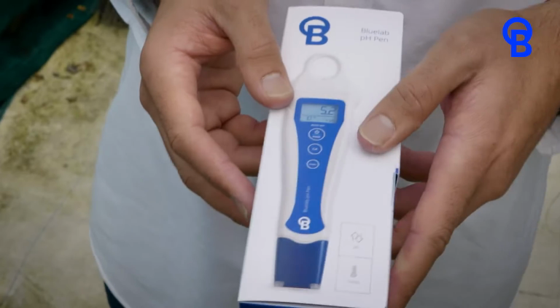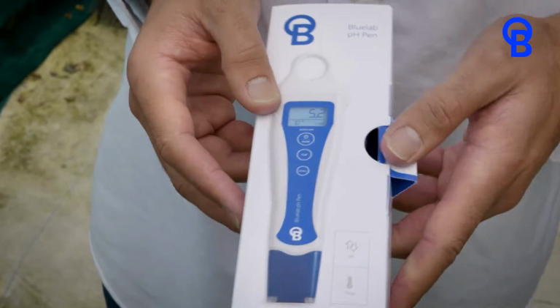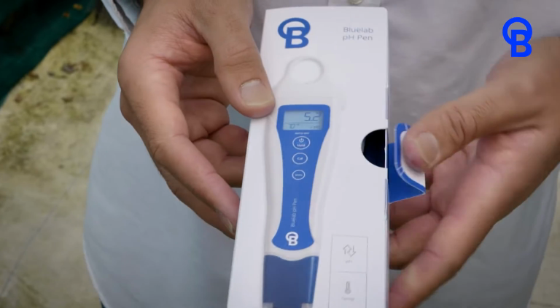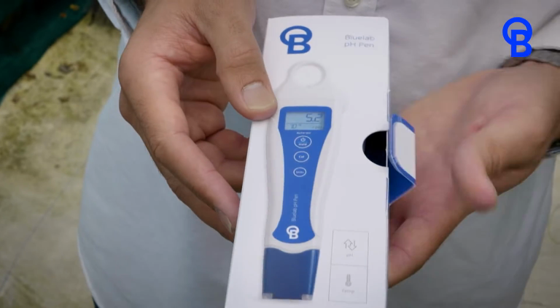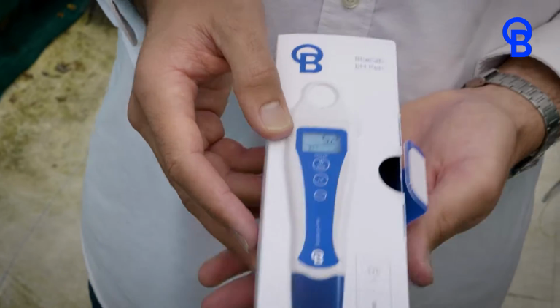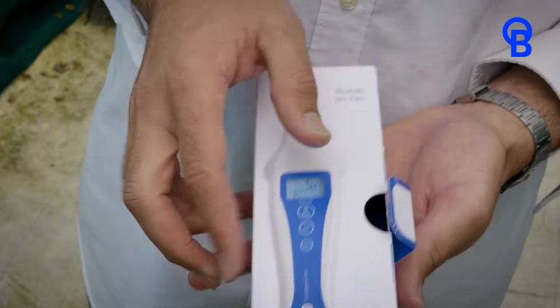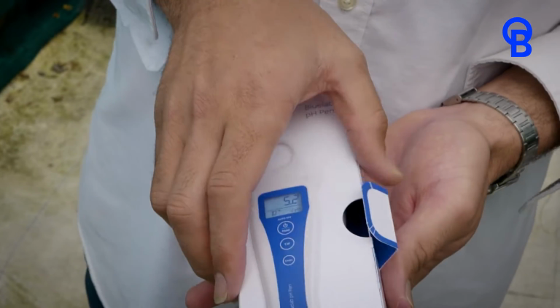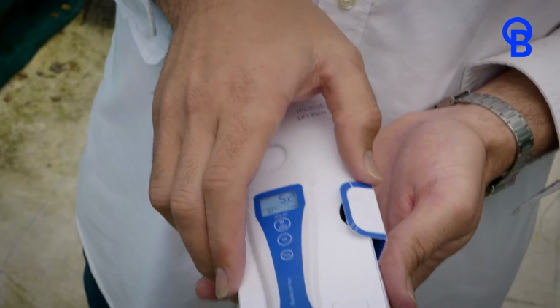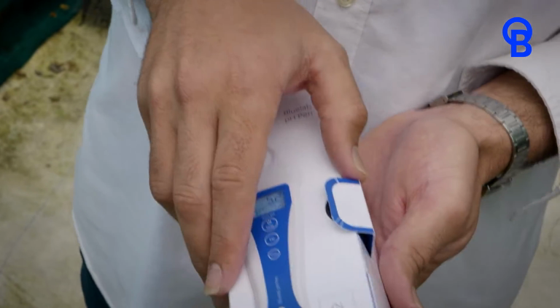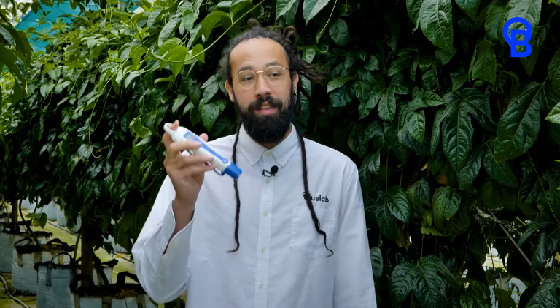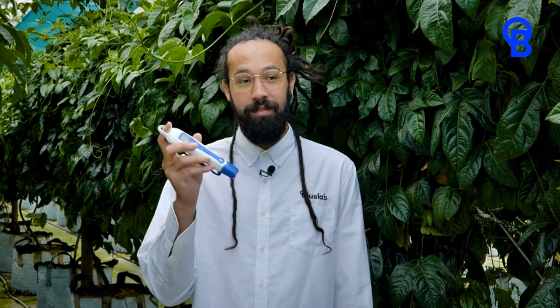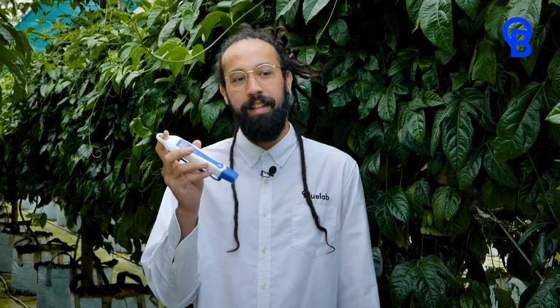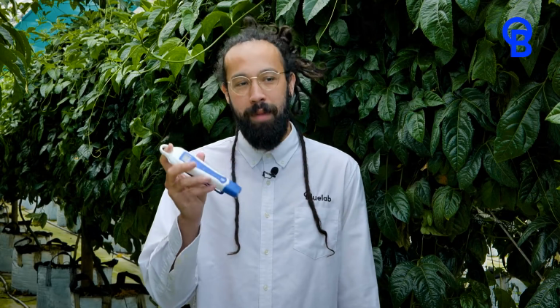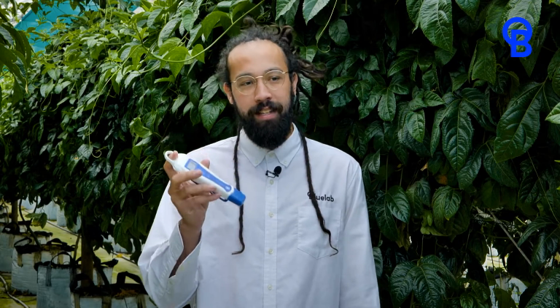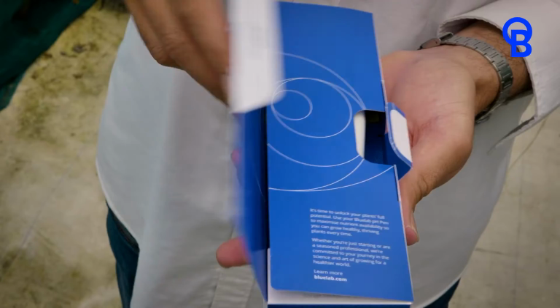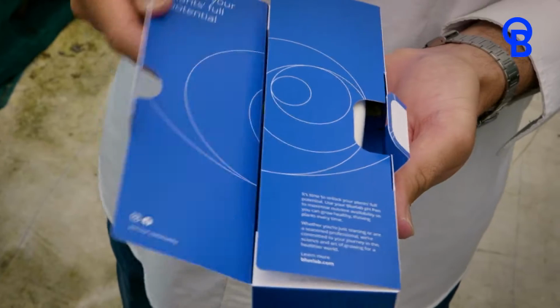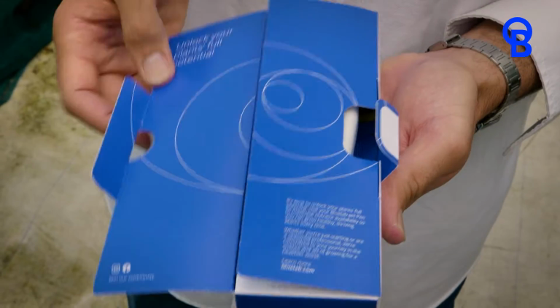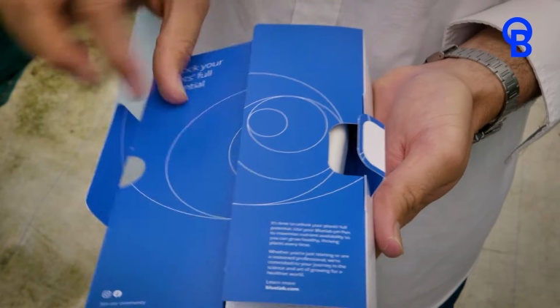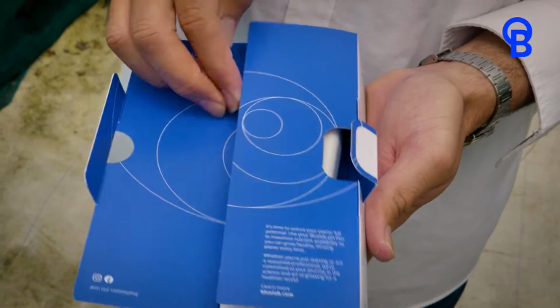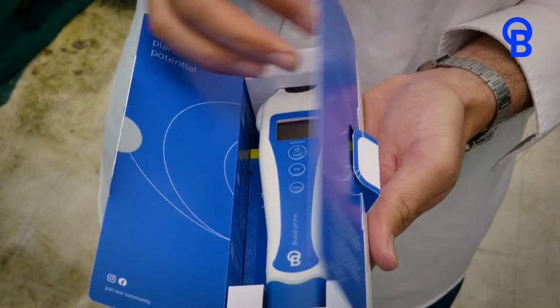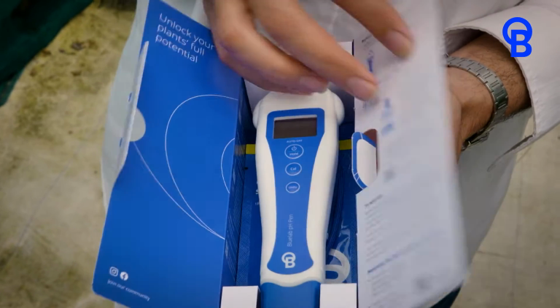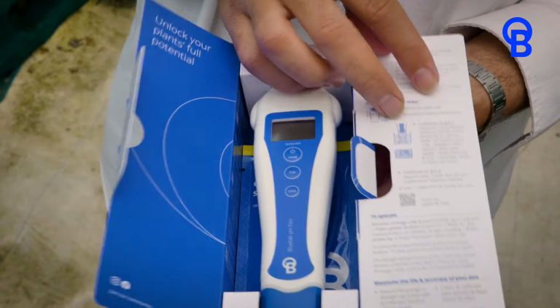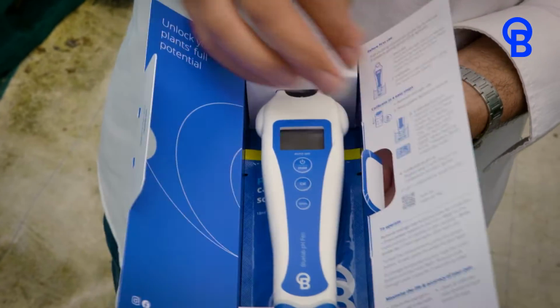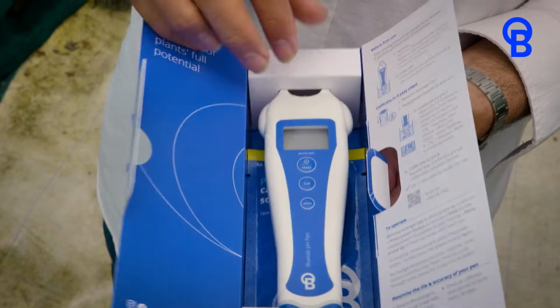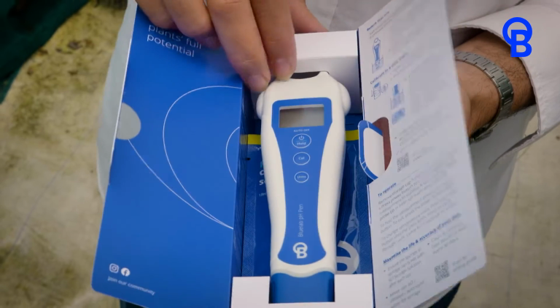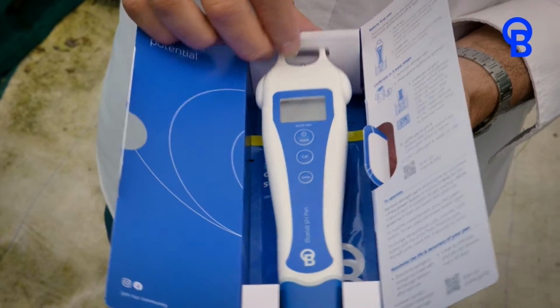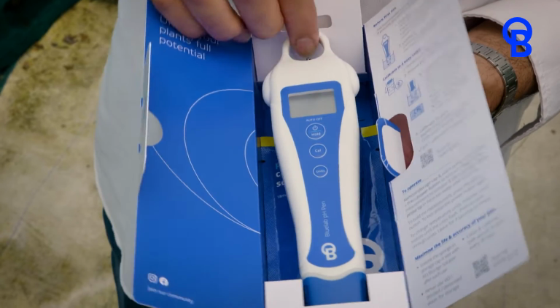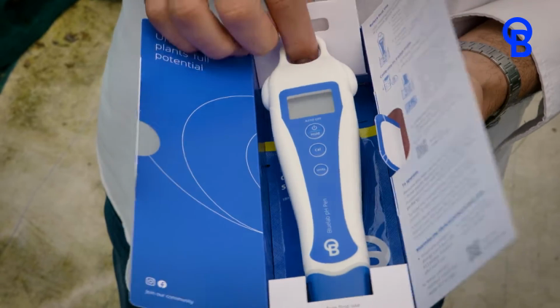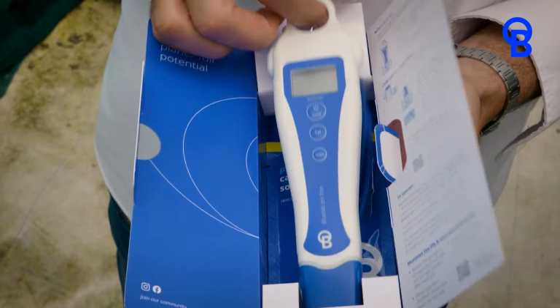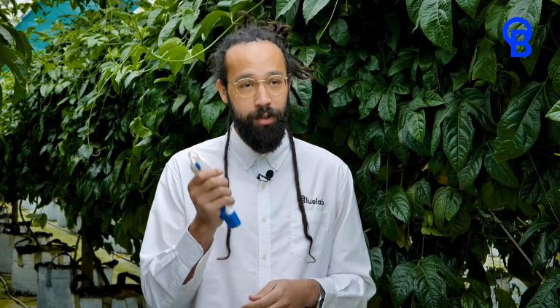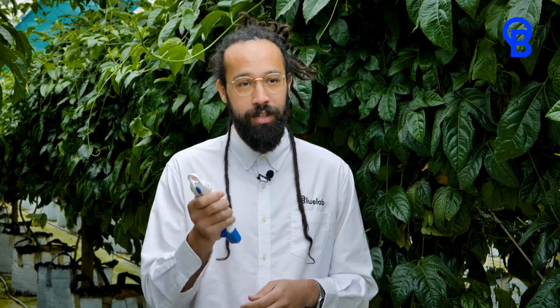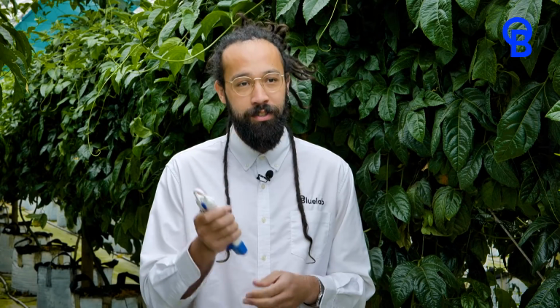Our pens are all designed here in New Zealand with the user in mind. It's designed to be held in the hand — not a lab pen, but an actual pen for your use.